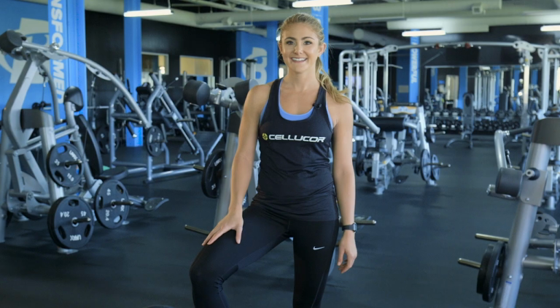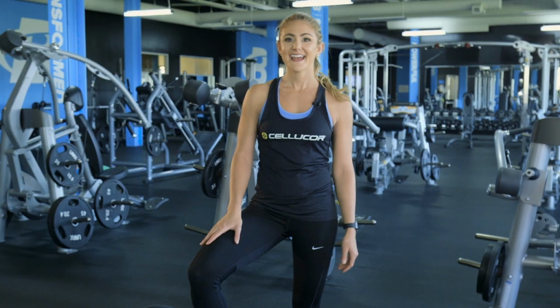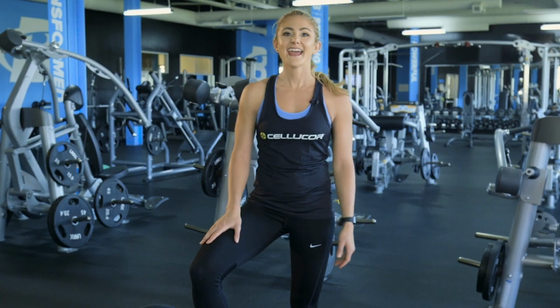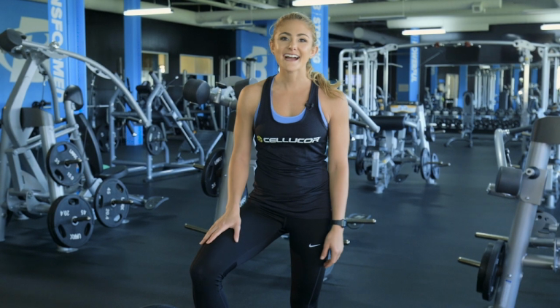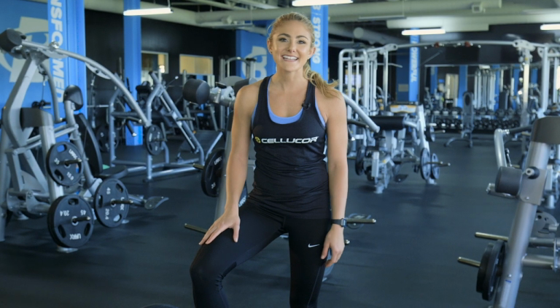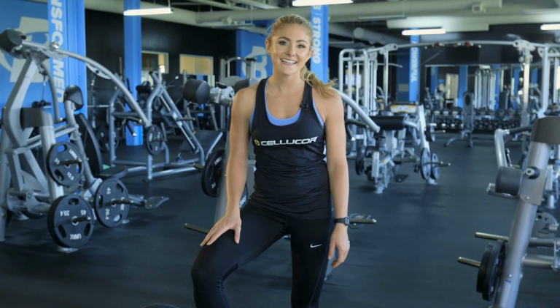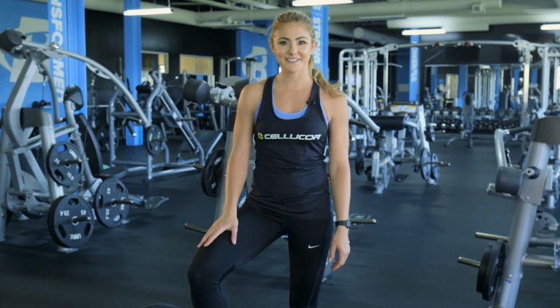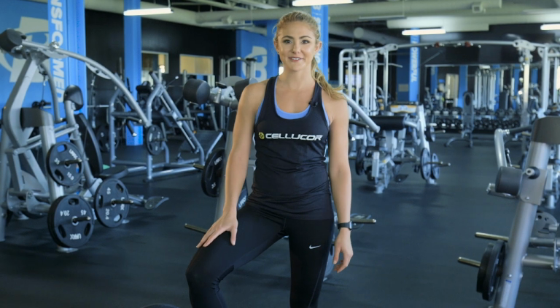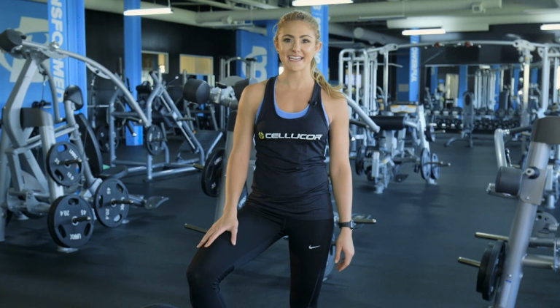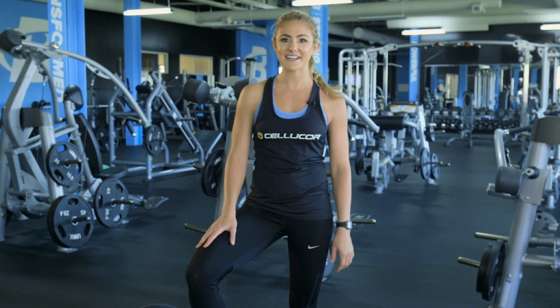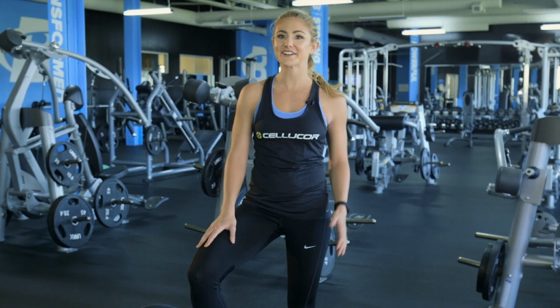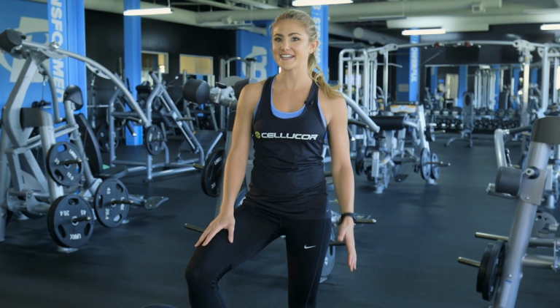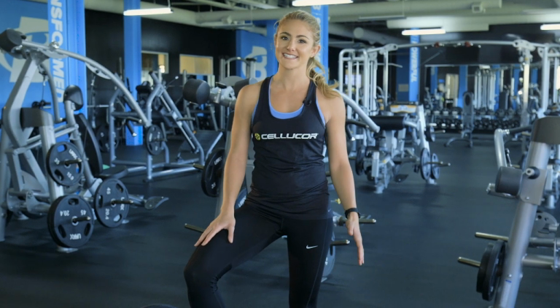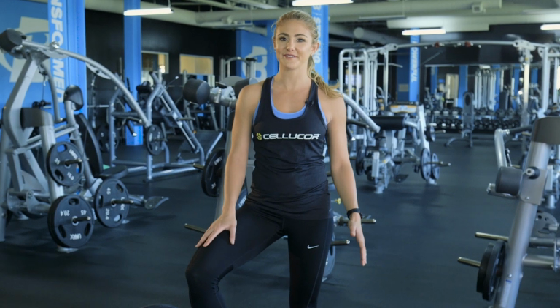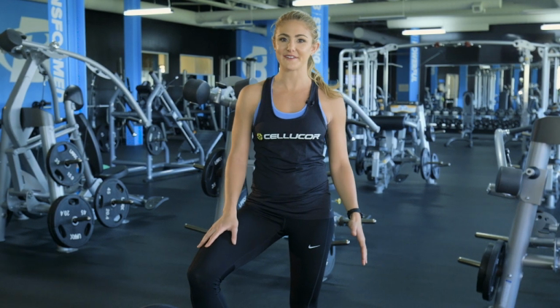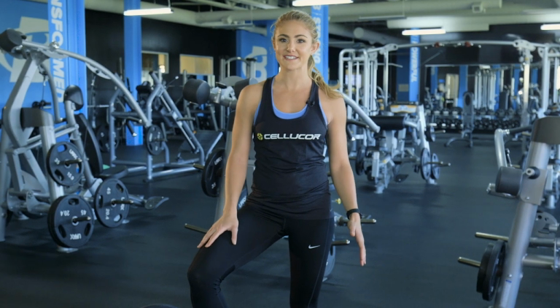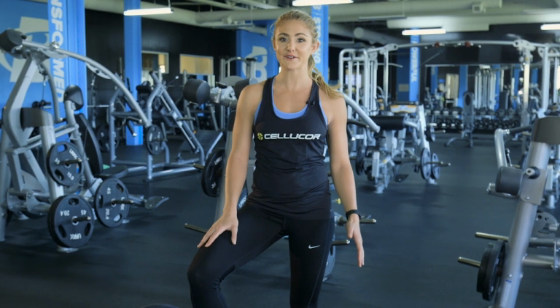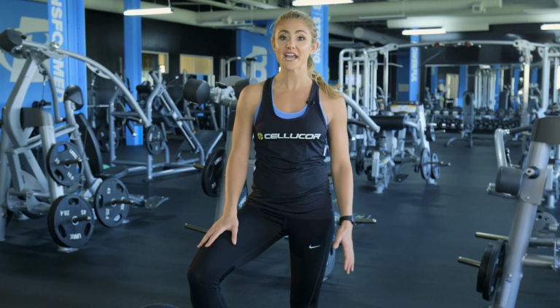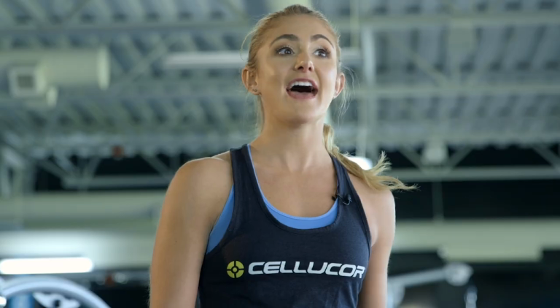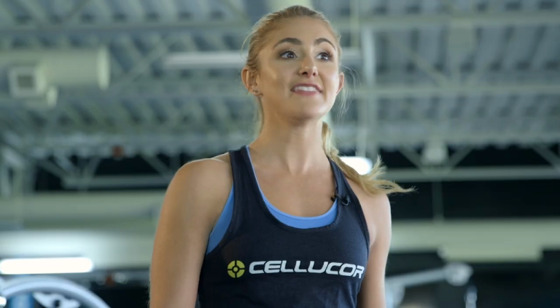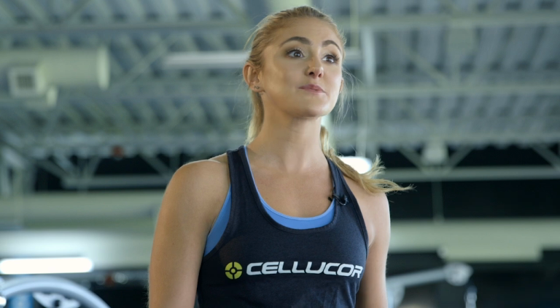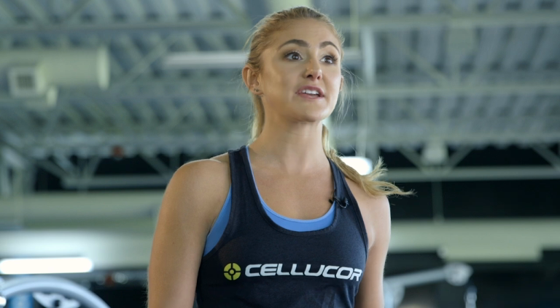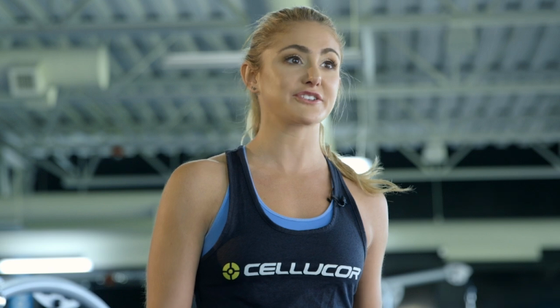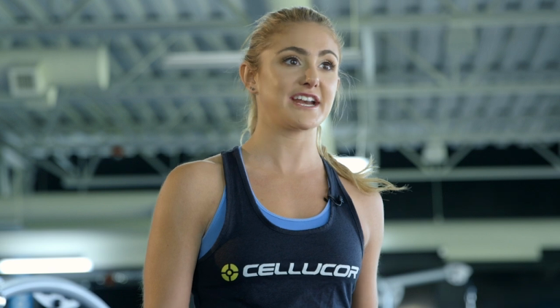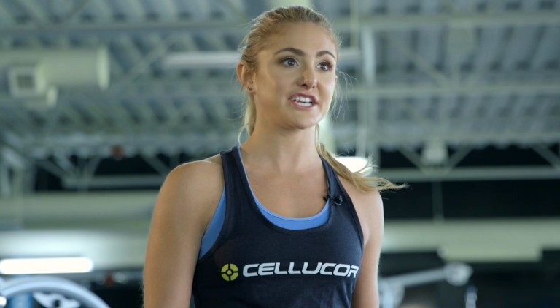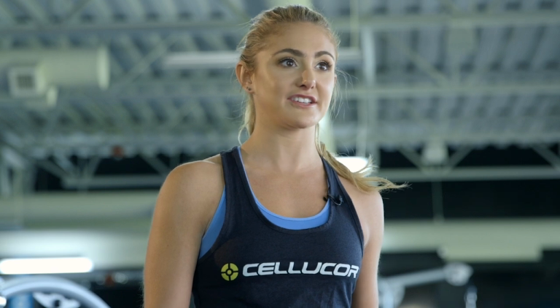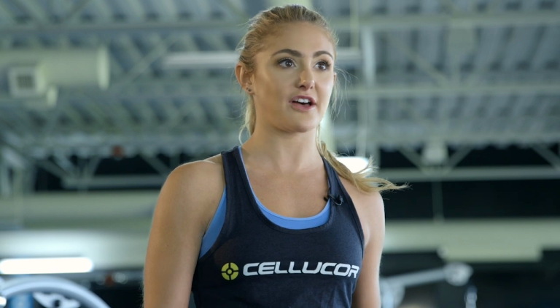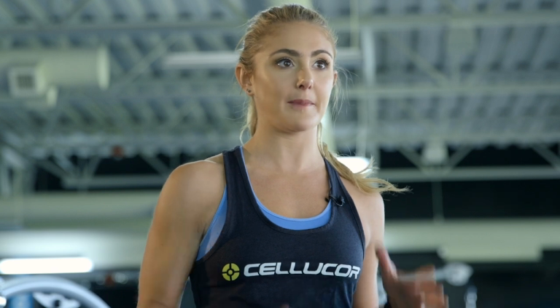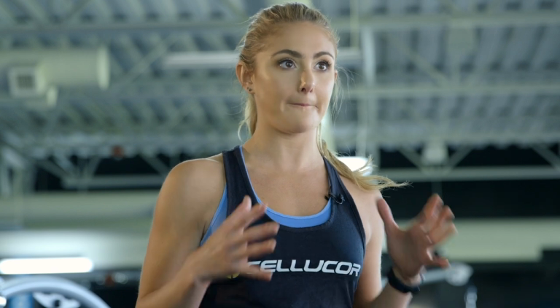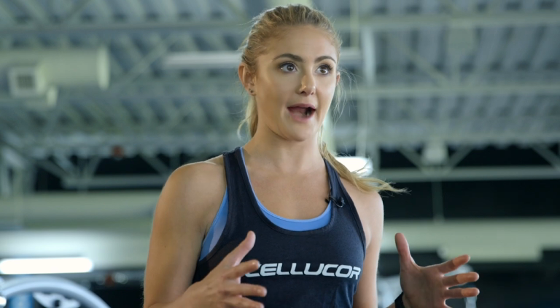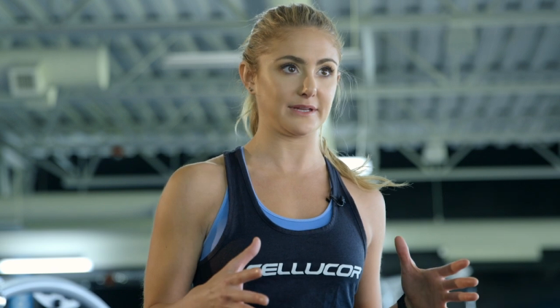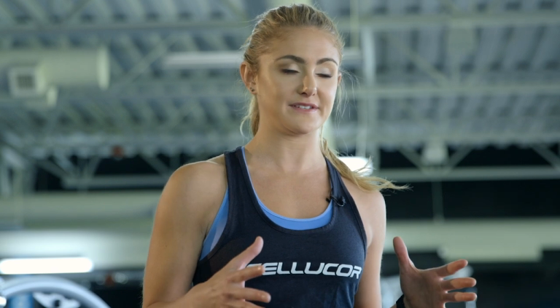Hey guys, Alex Silvervagan here, your Next Level Fitness Coach, and this week your training challenge is all about powerlifting.